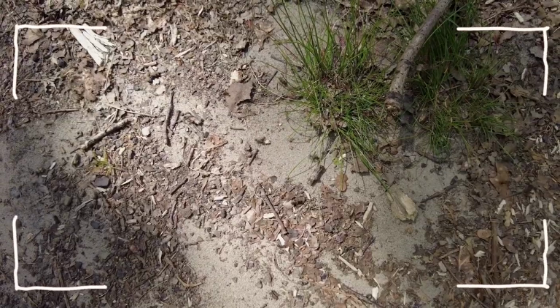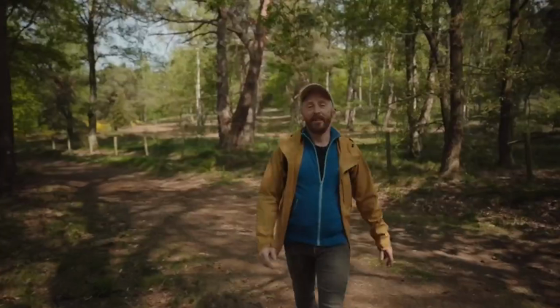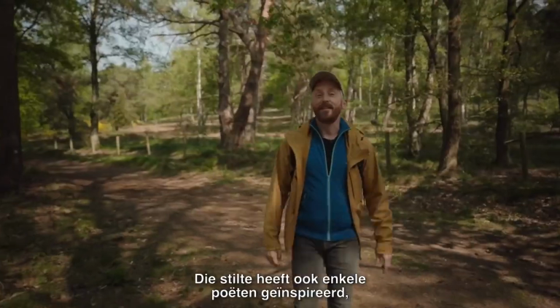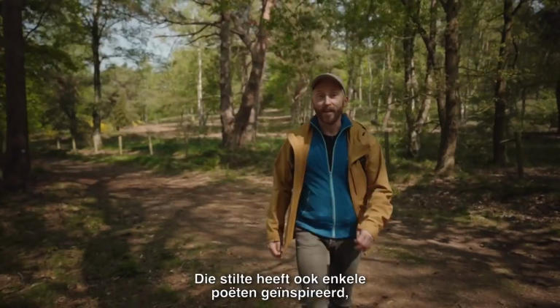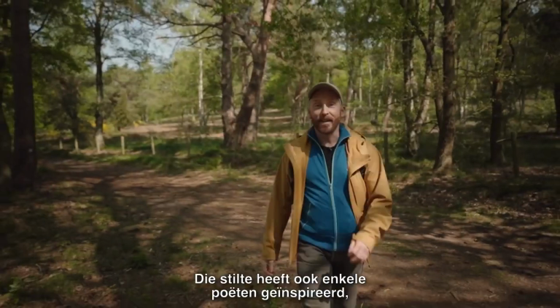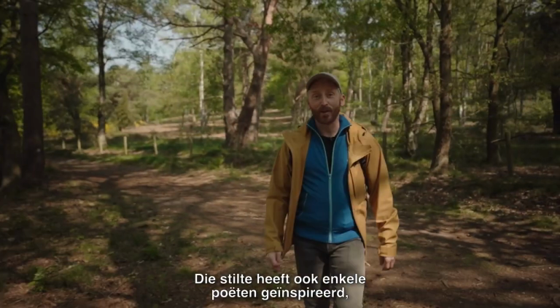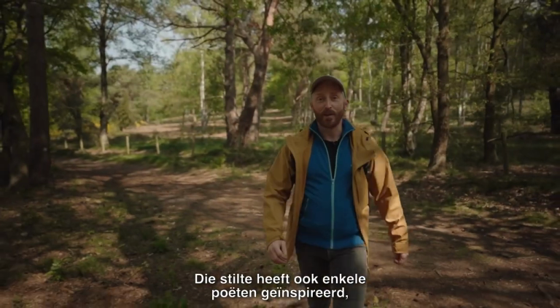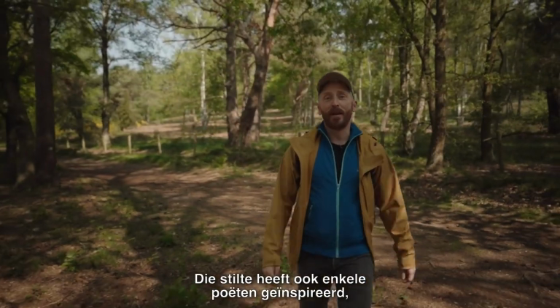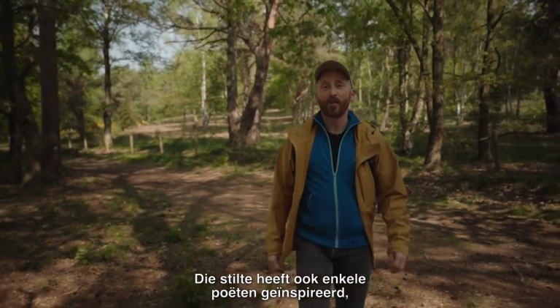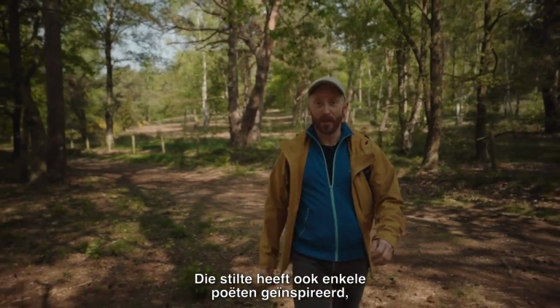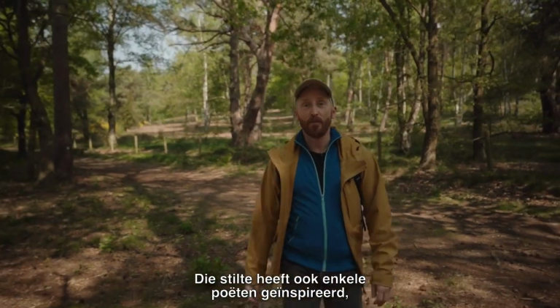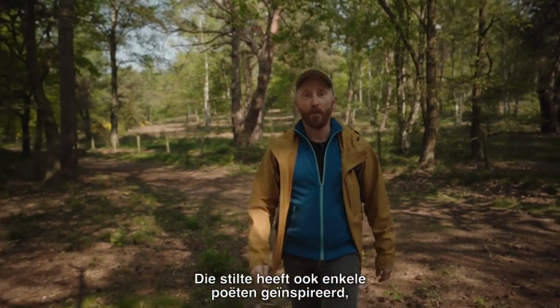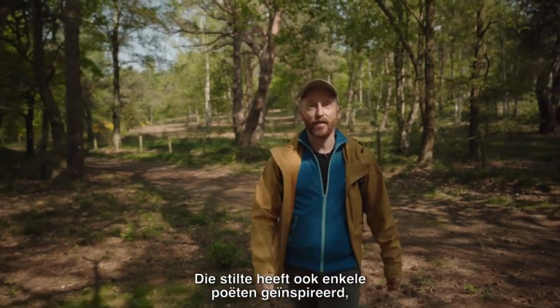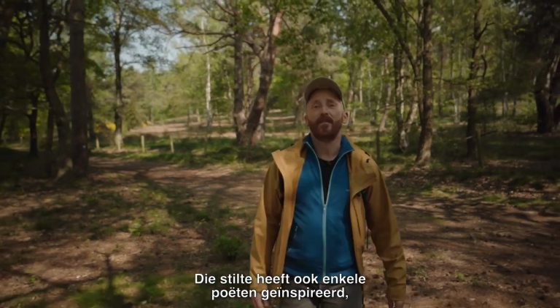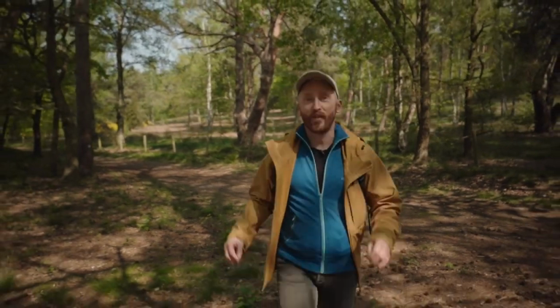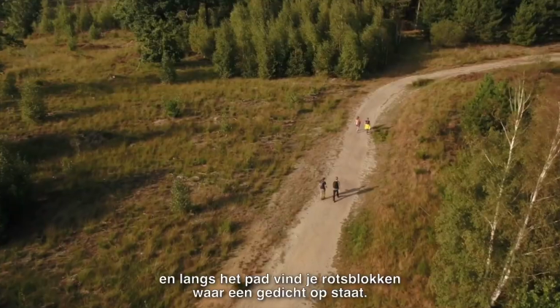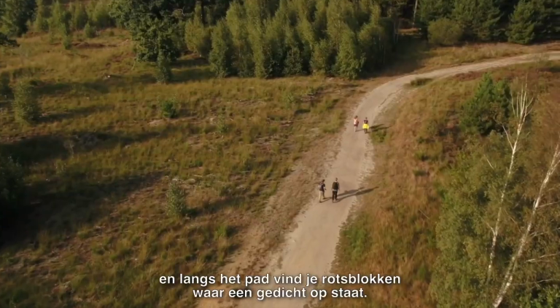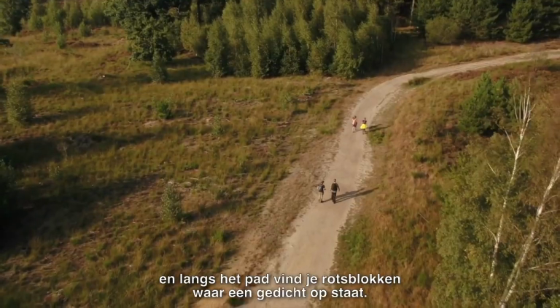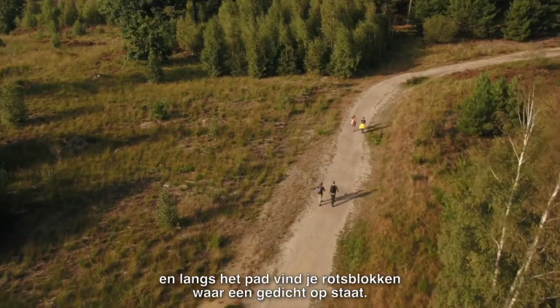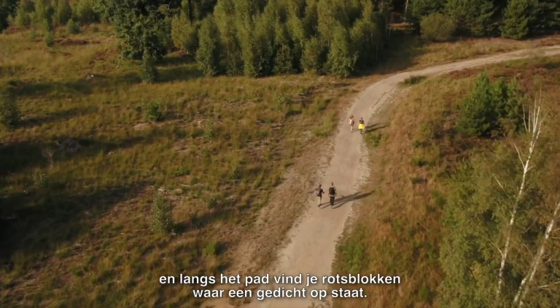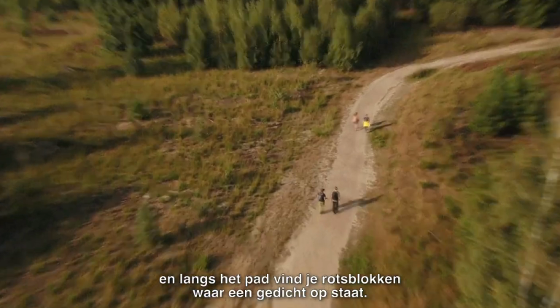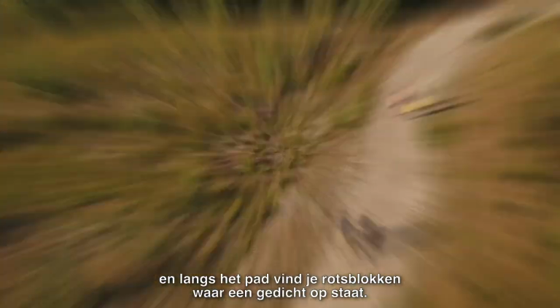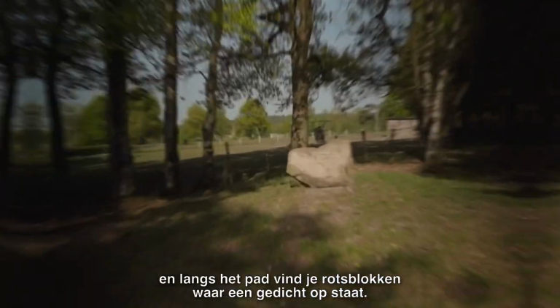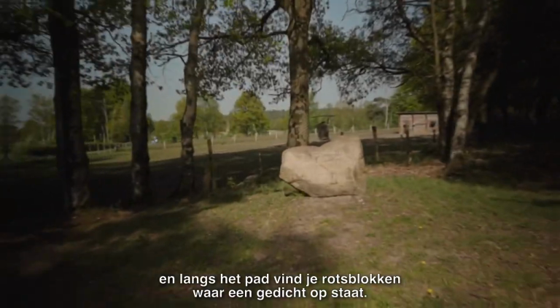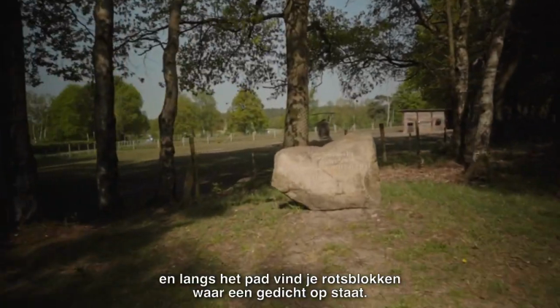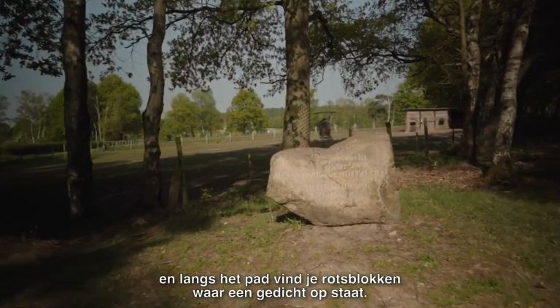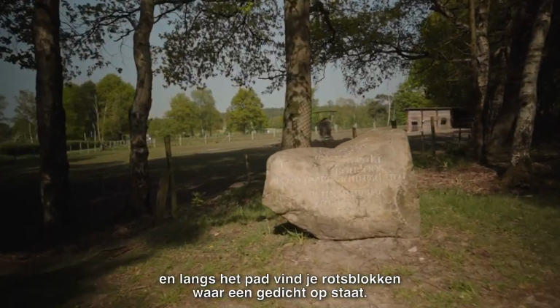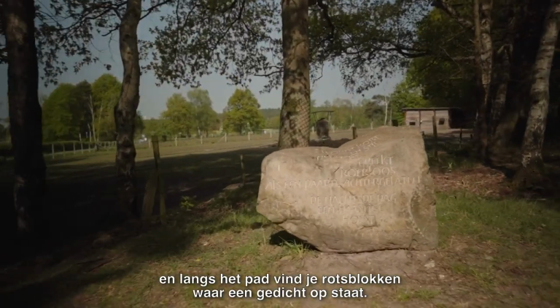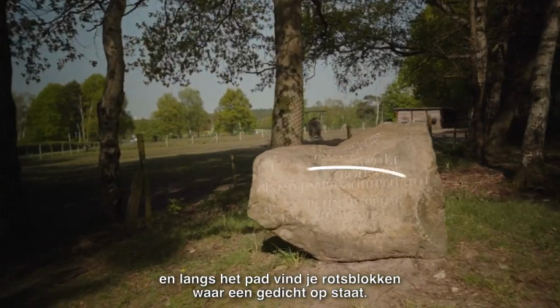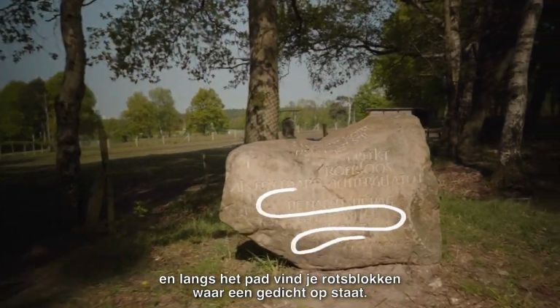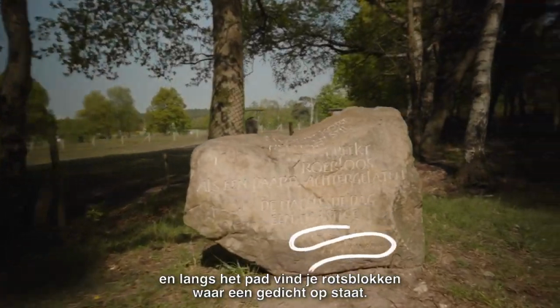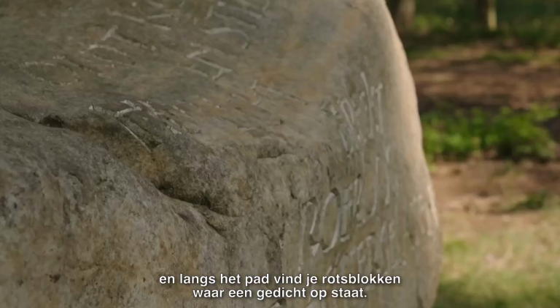The silence has also inspired quite a few poets, and along the trail you'll find a few stones with their poetry written on them.